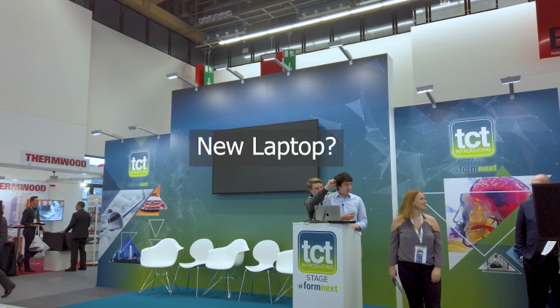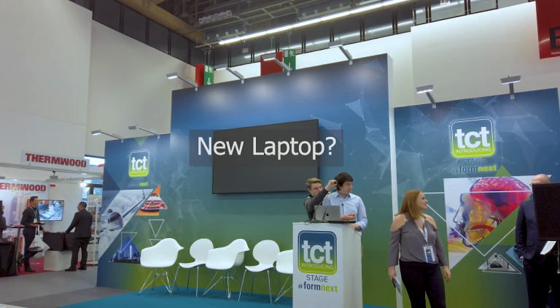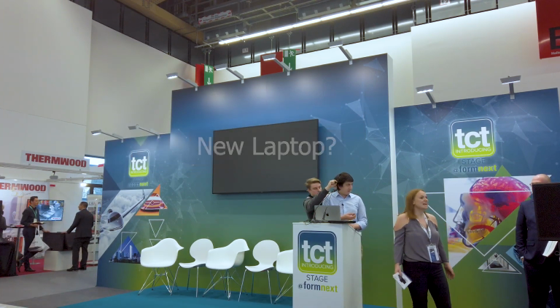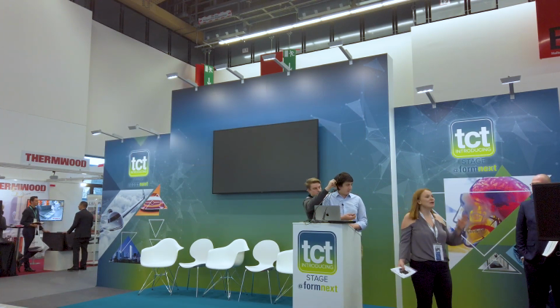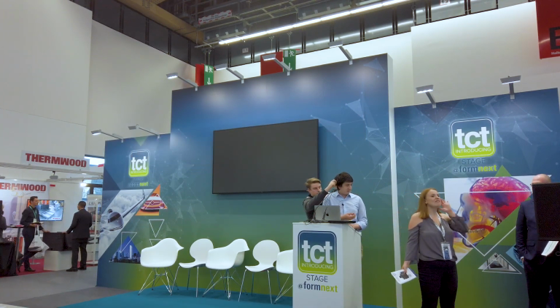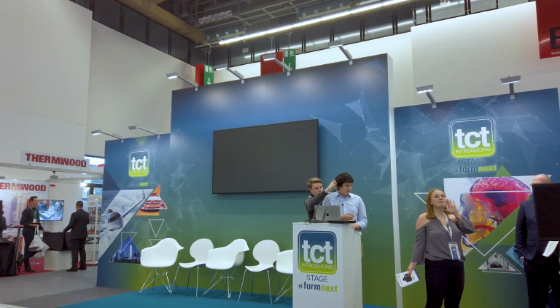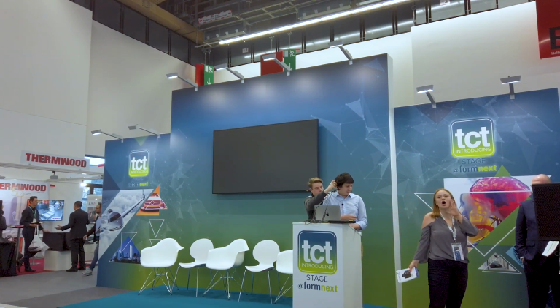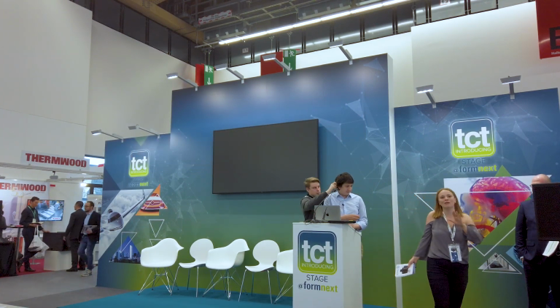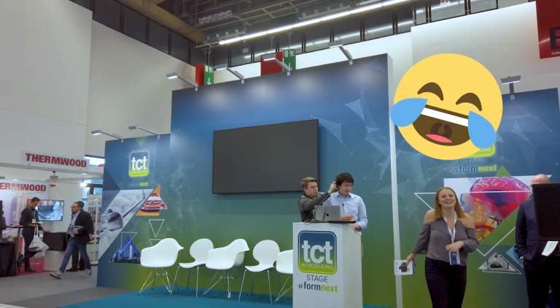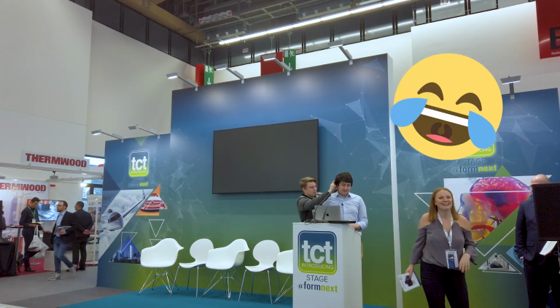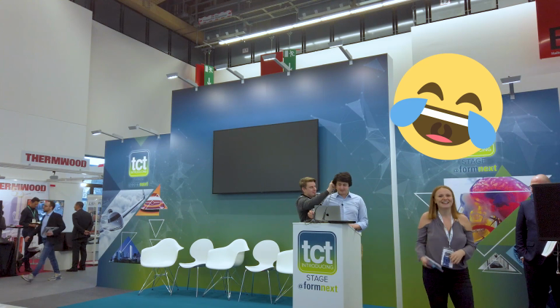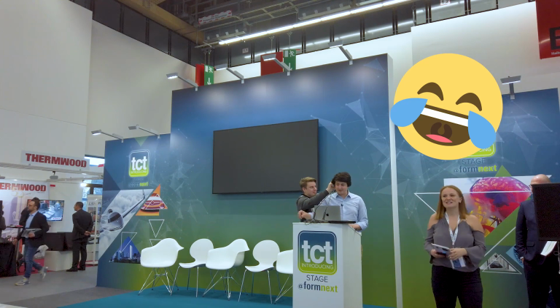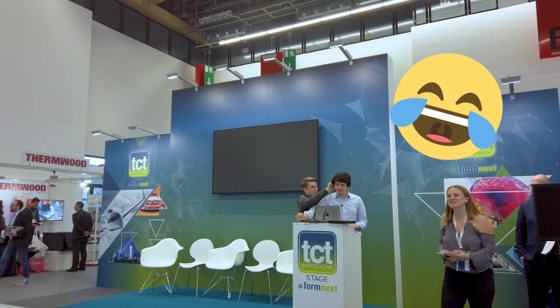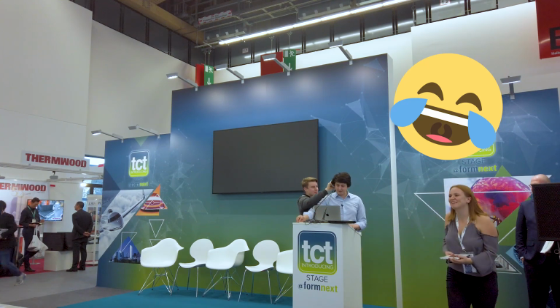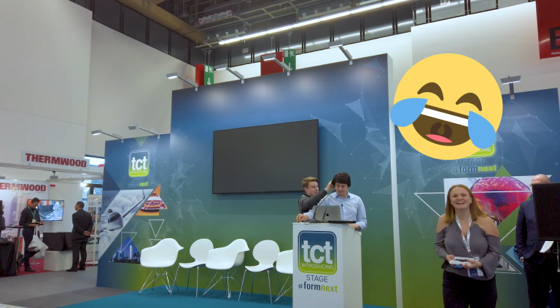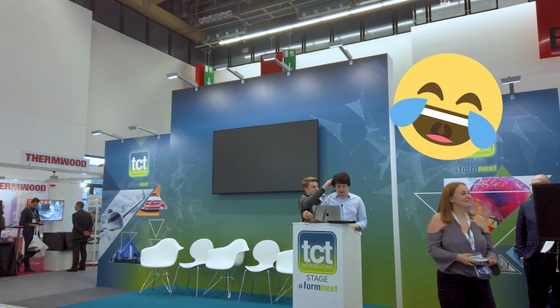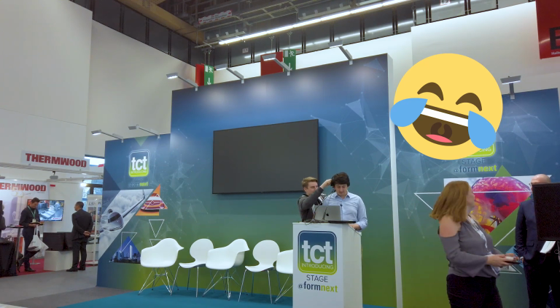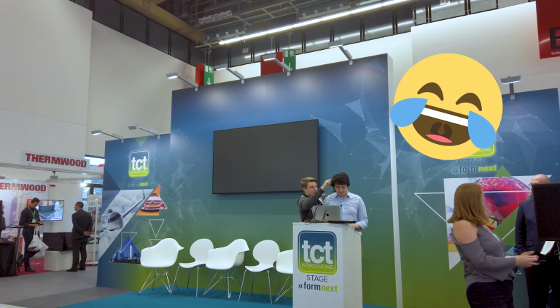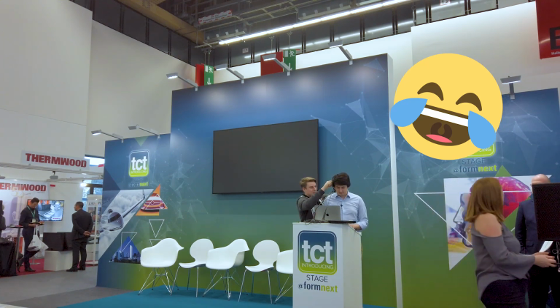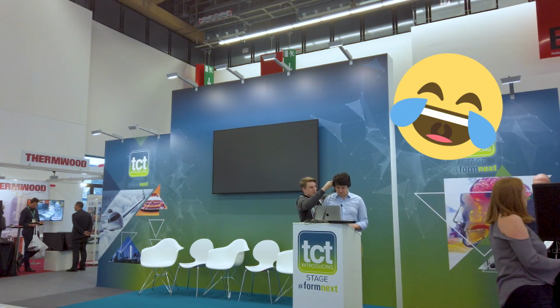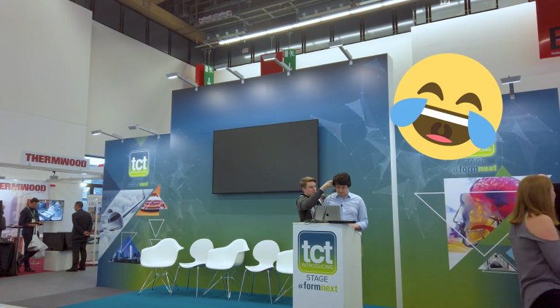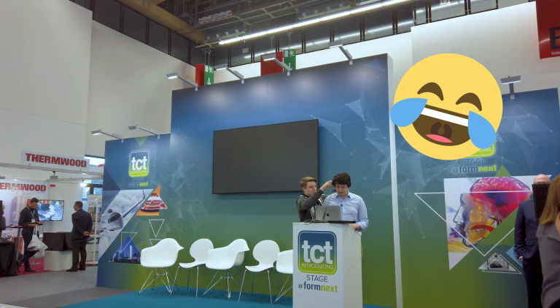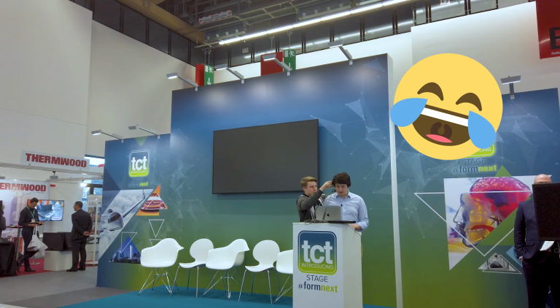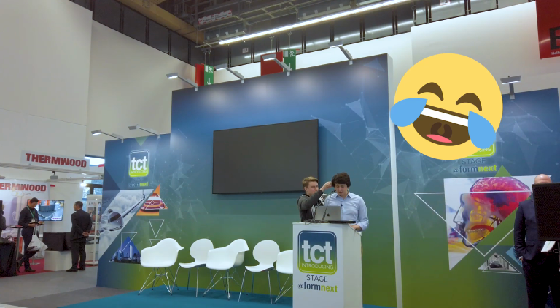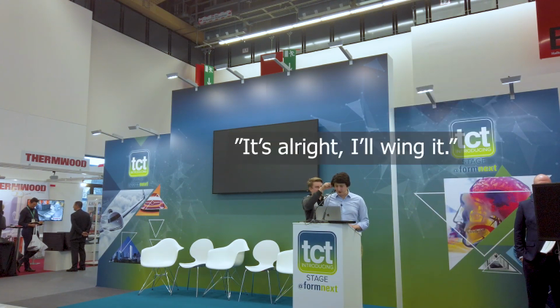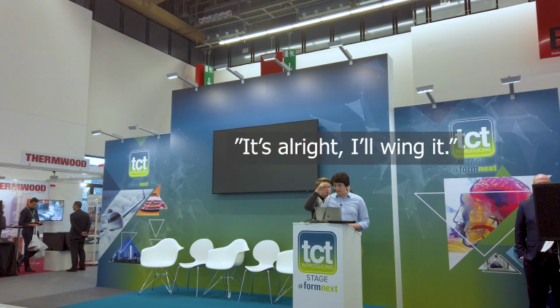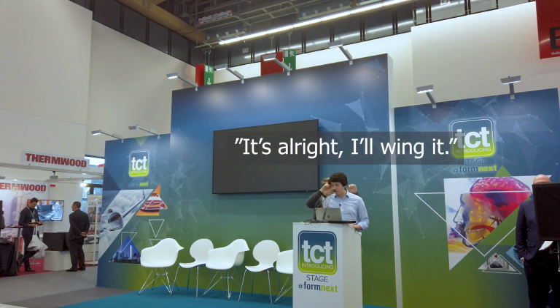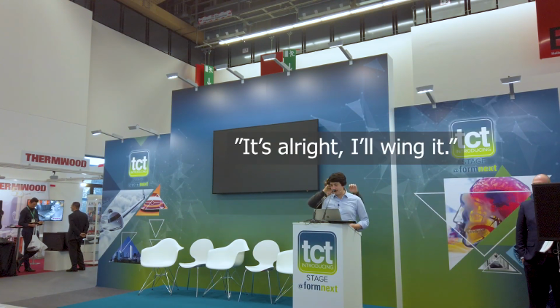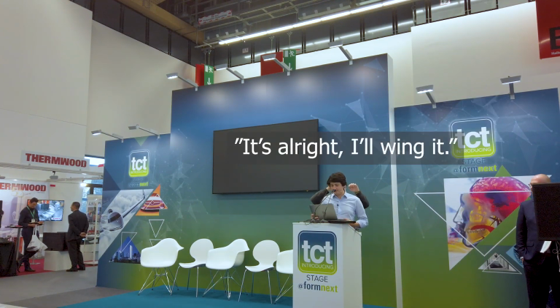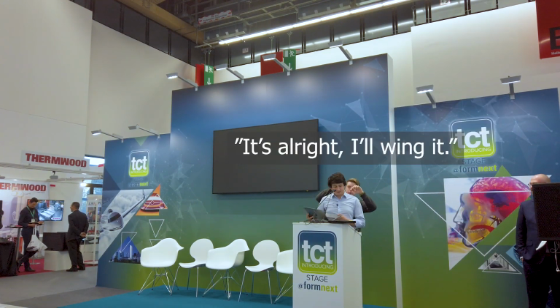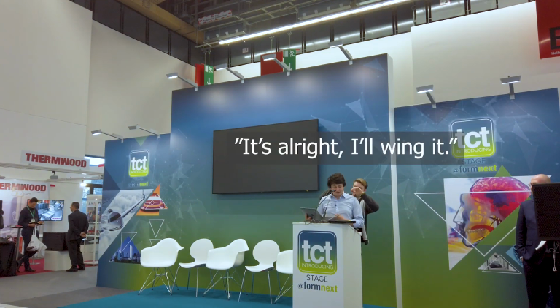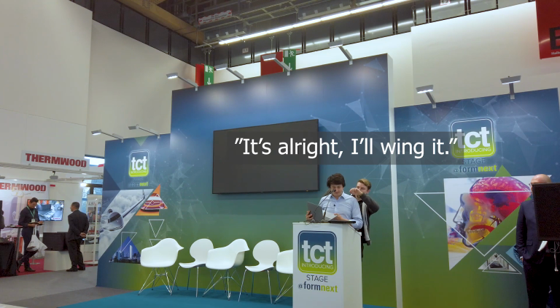Does anybody have a laptop? It's alright, I'll ruin it. It's fine.